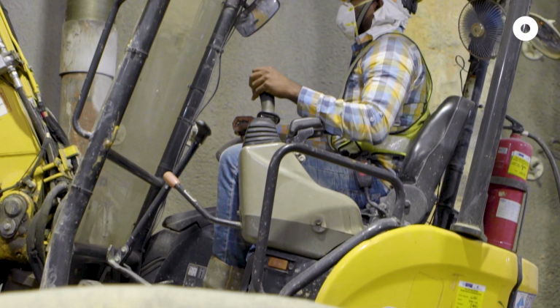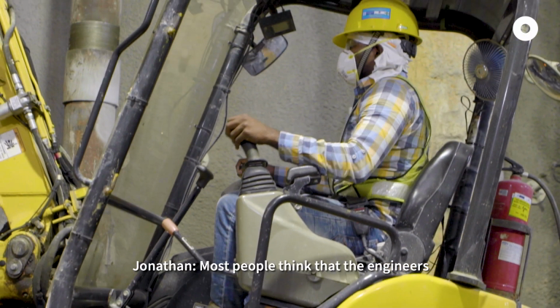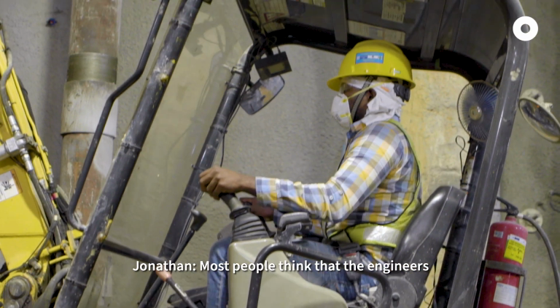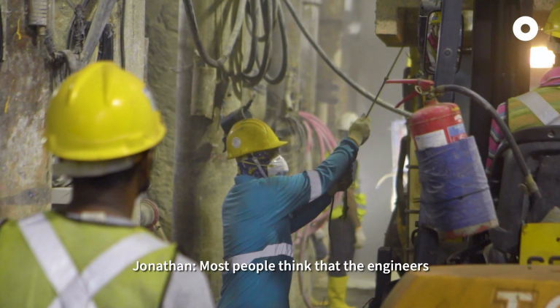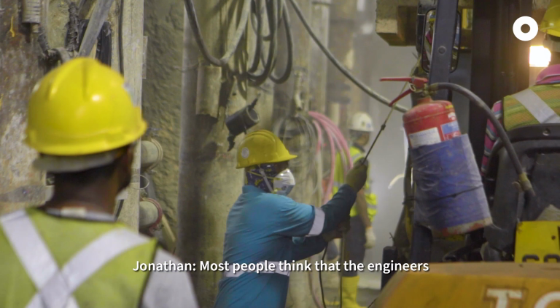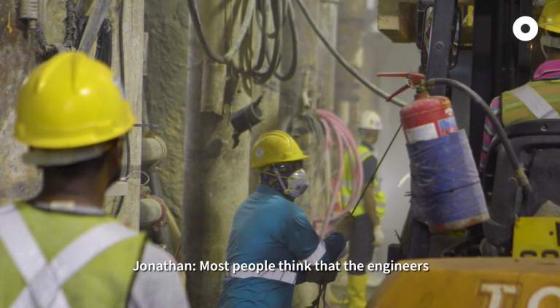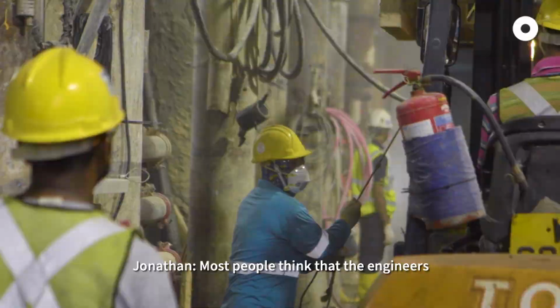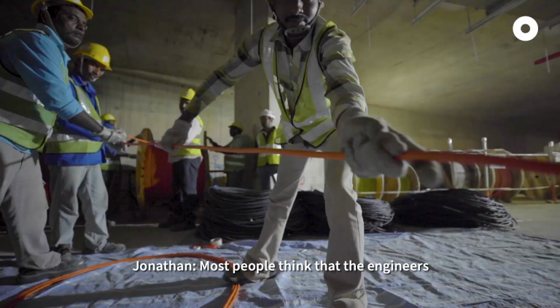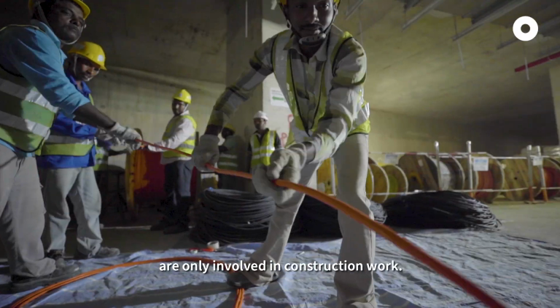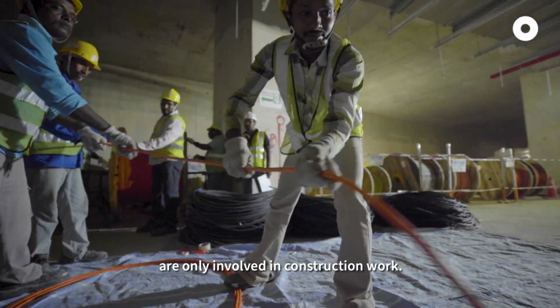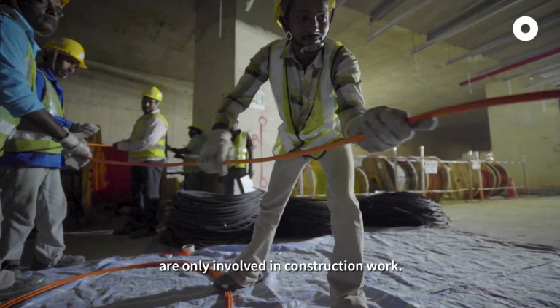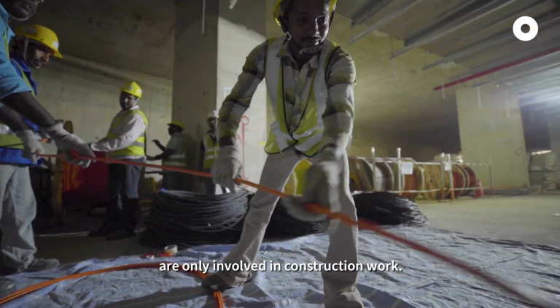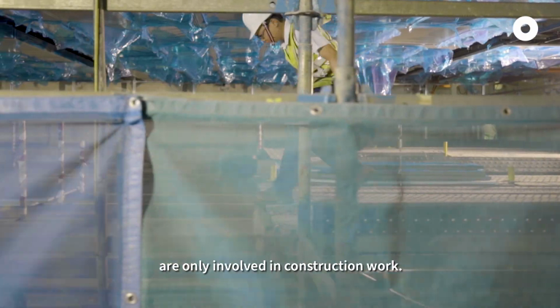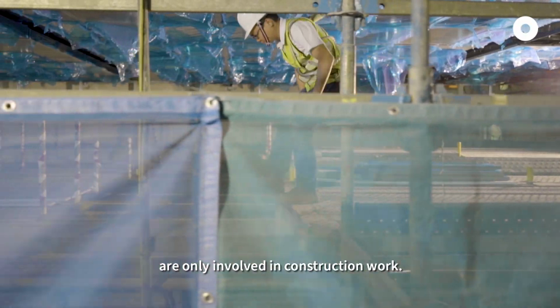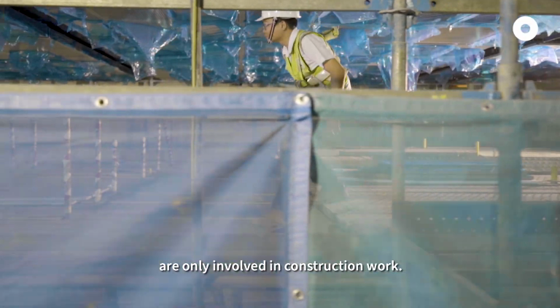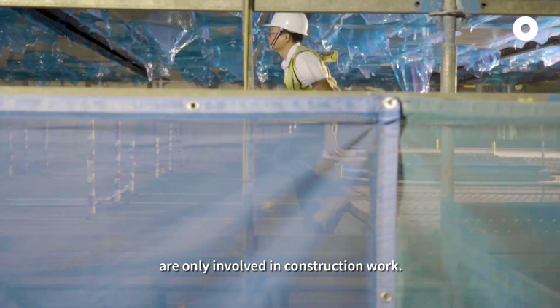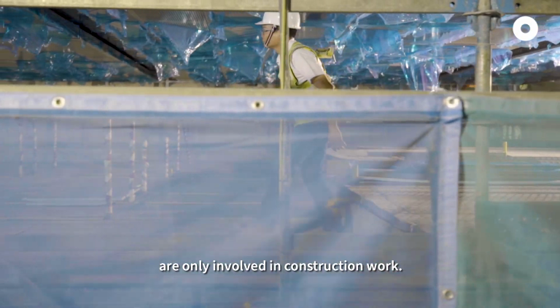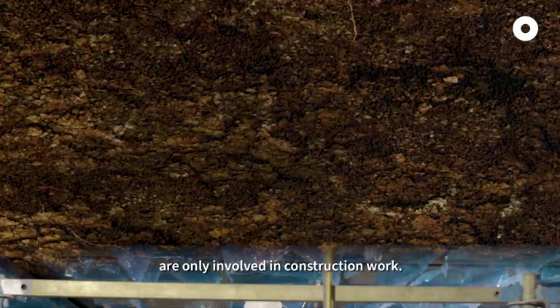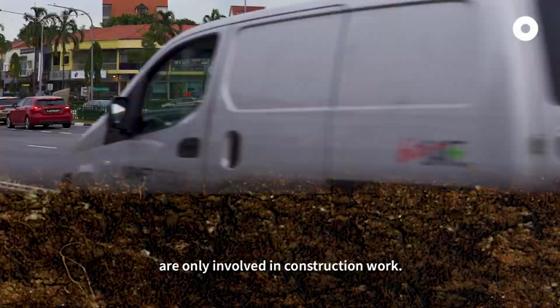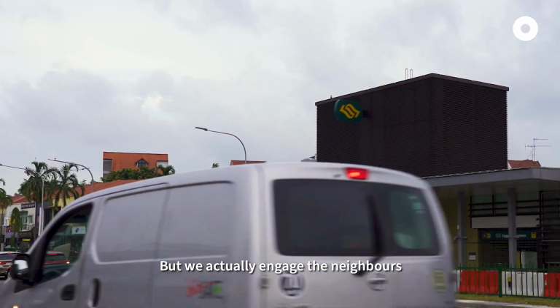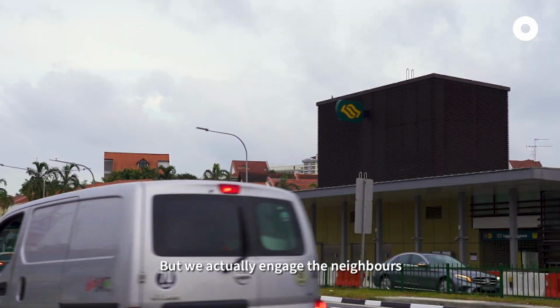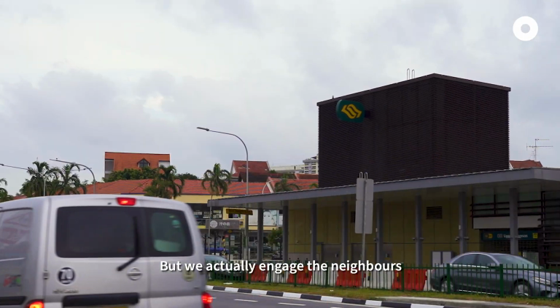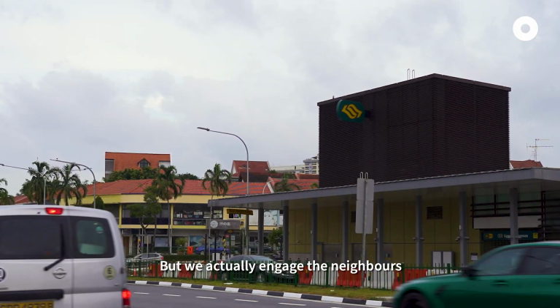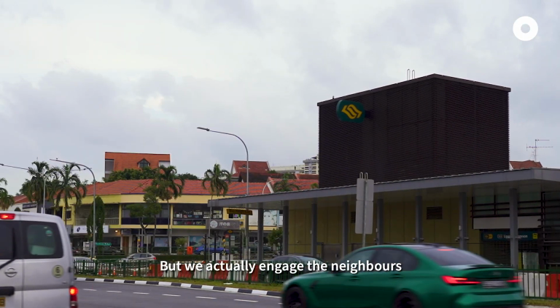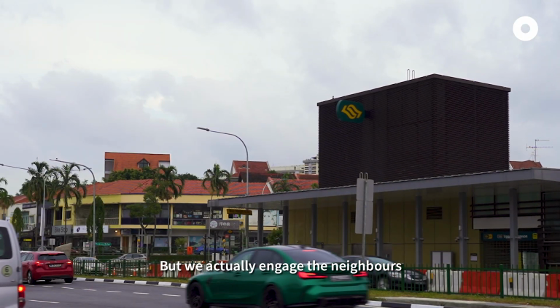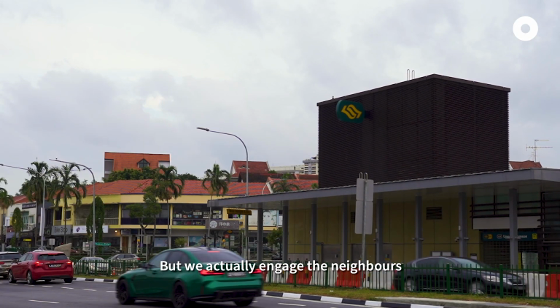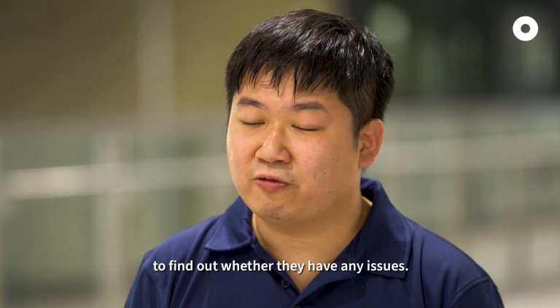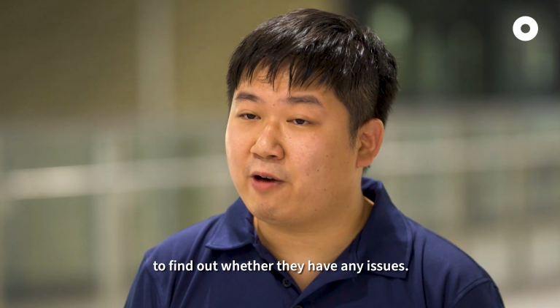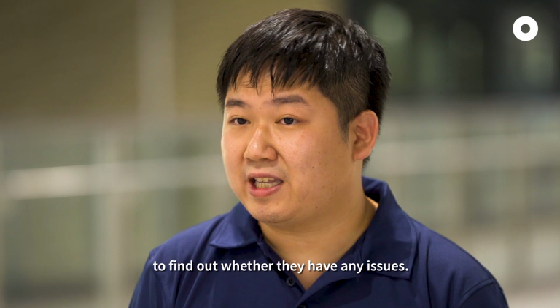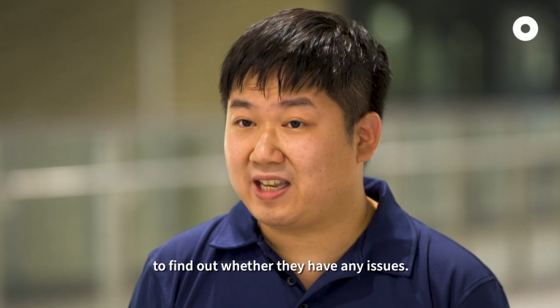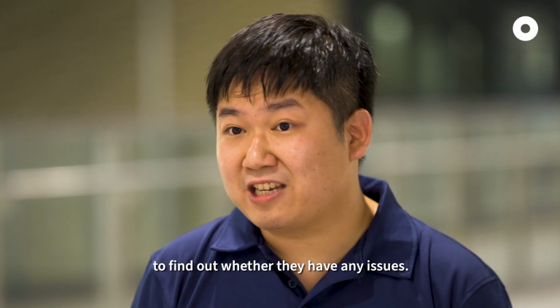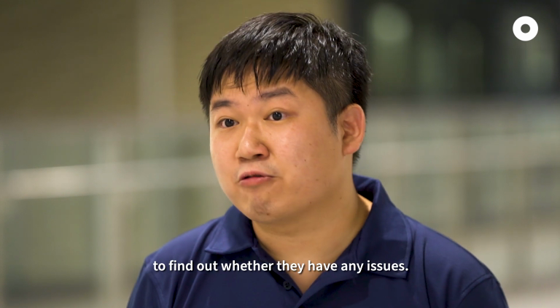Most people think that the engineers are only involved in the construction work. But we actually engage the neighbours to find out whether they have any issues.